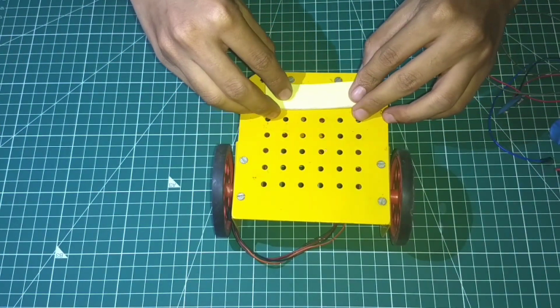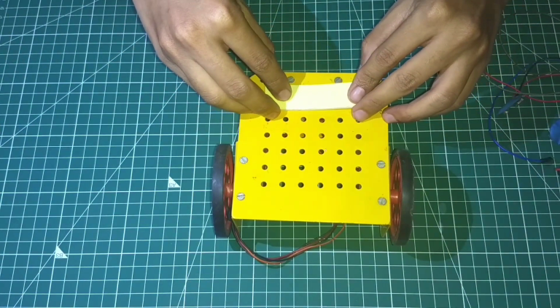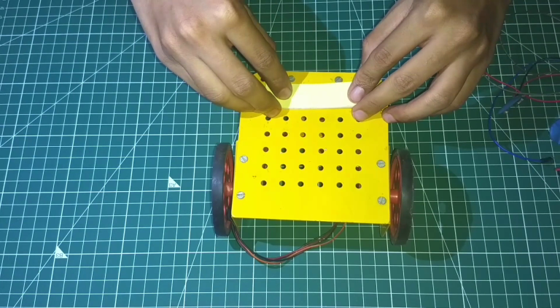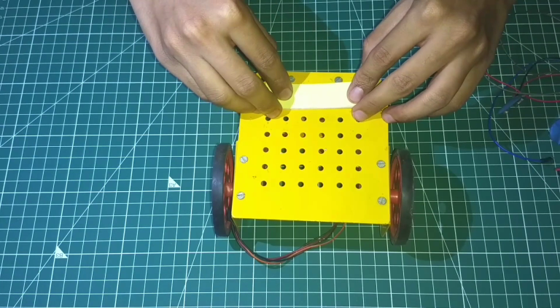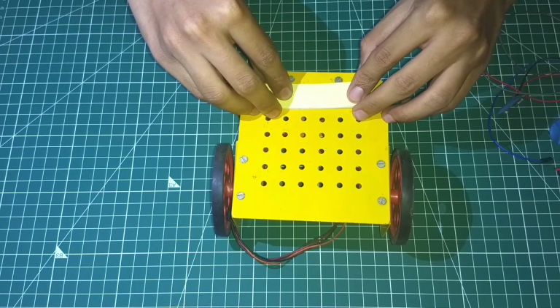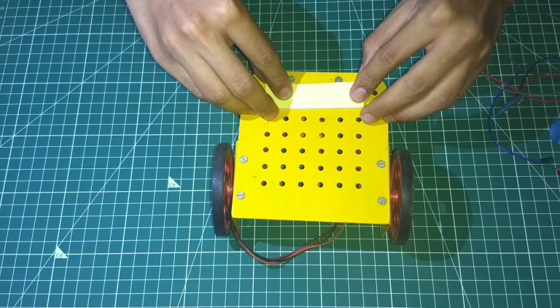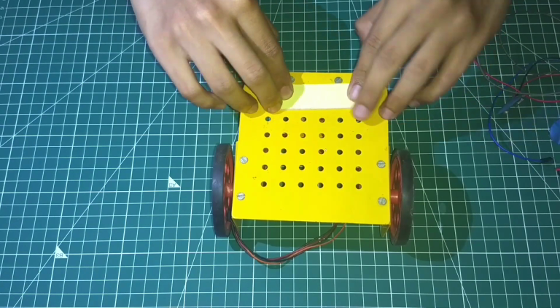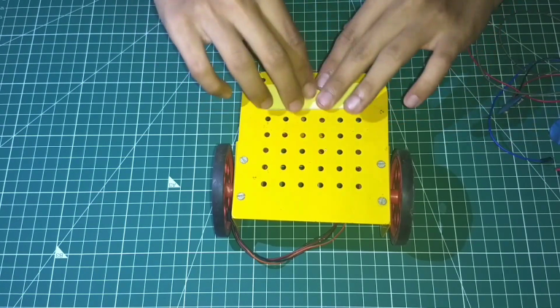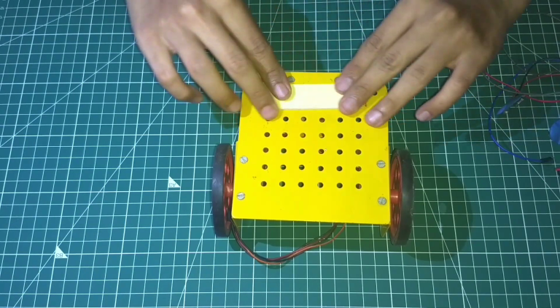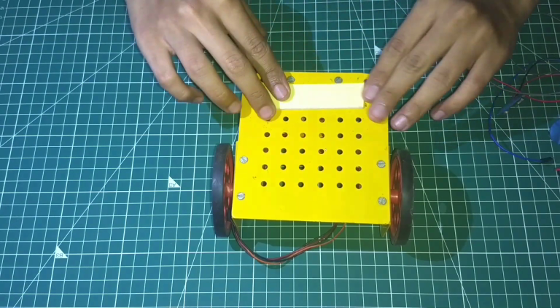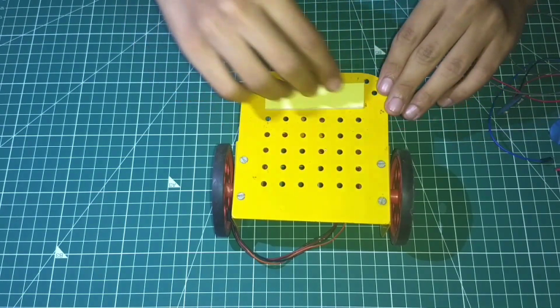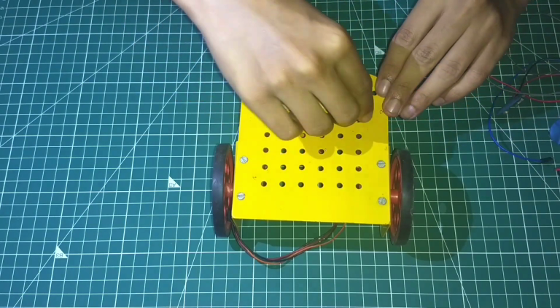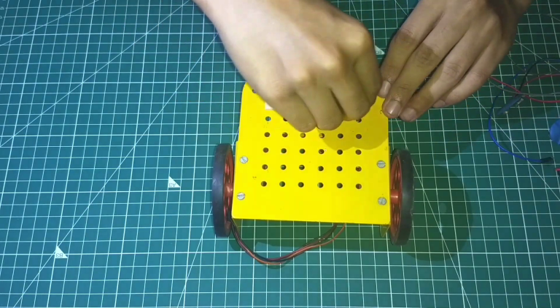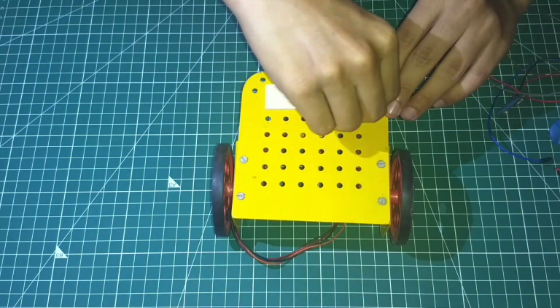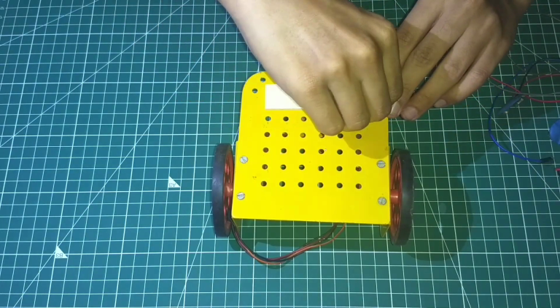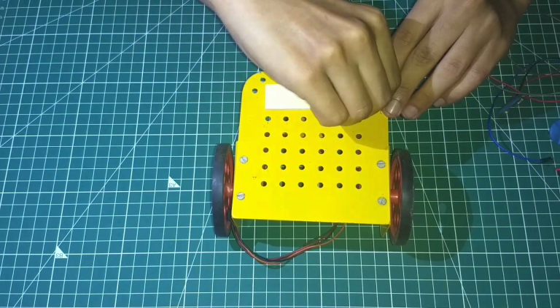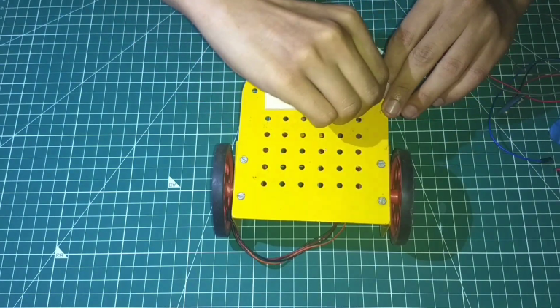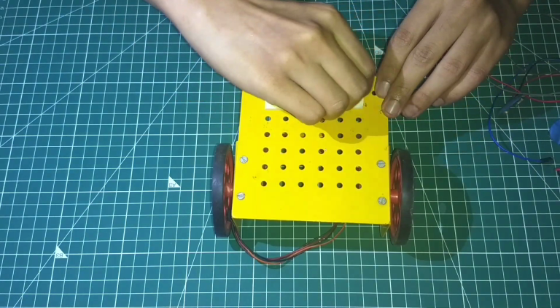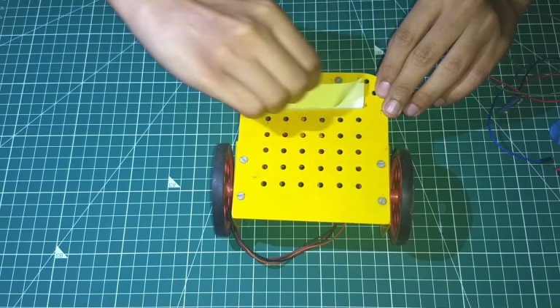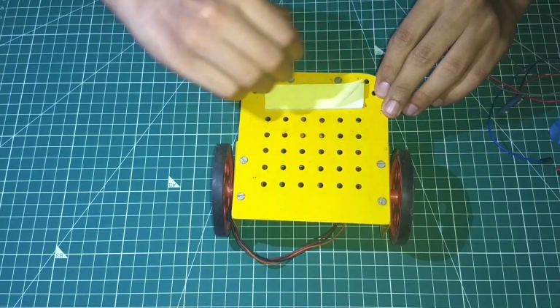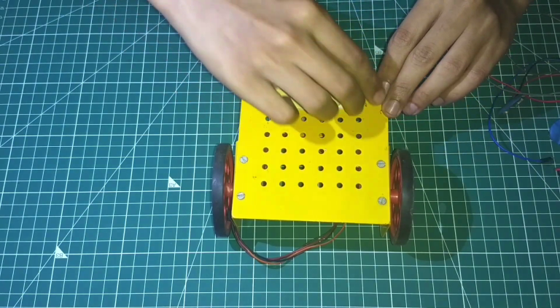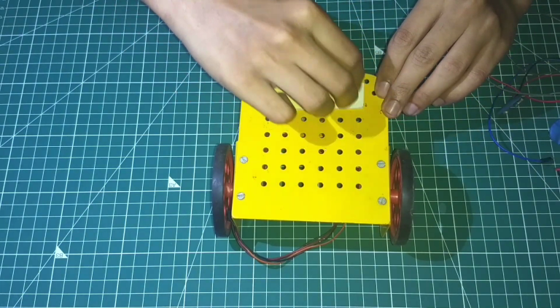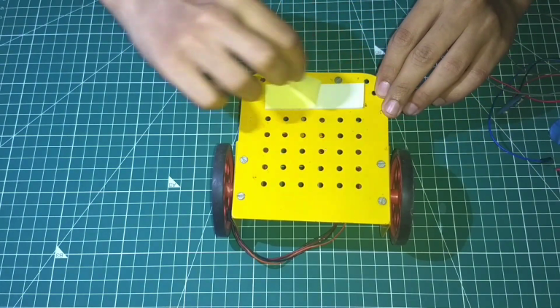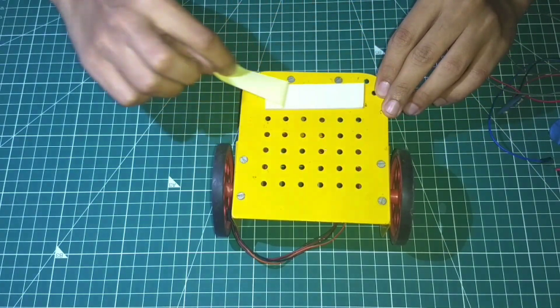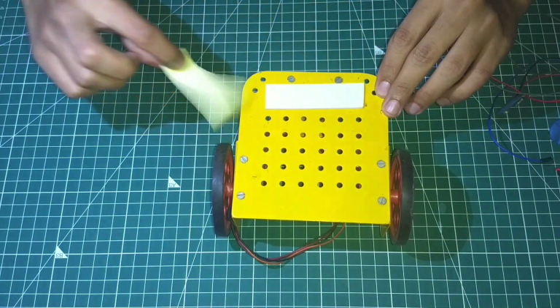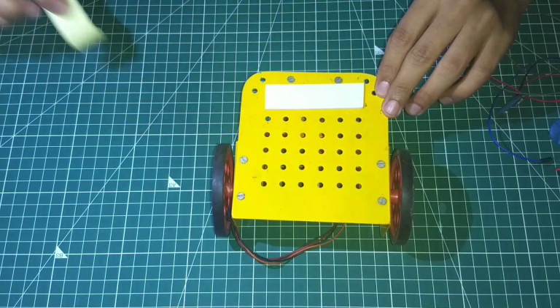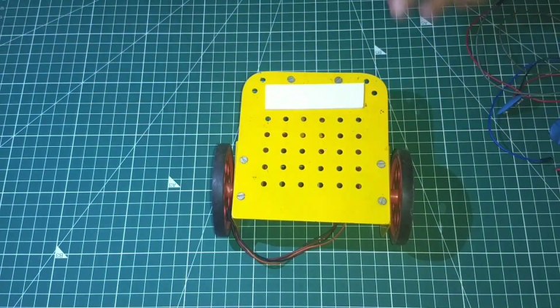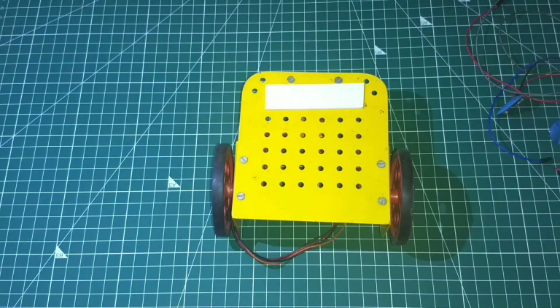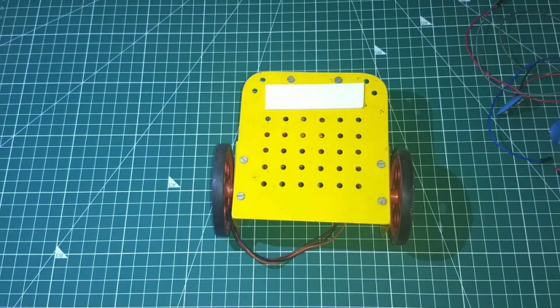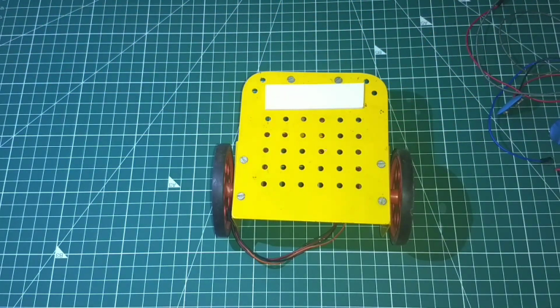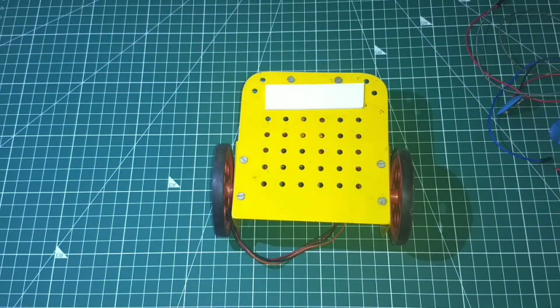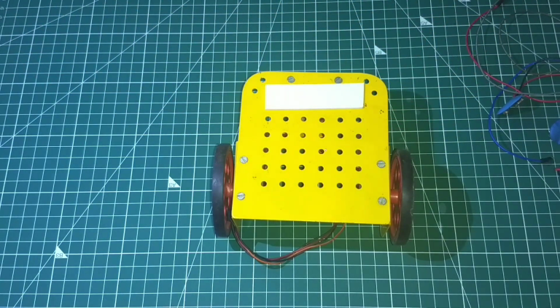Once you are done with the receiver circuit, mount it on the metal chassis and connect the motors and the batteries.